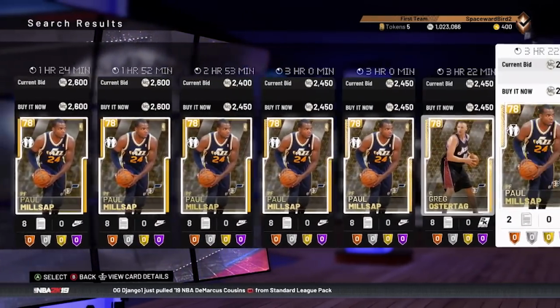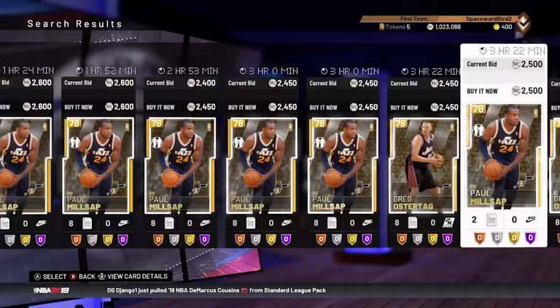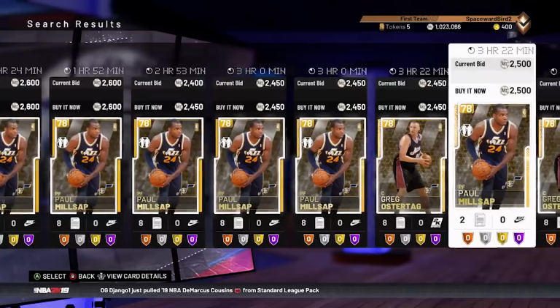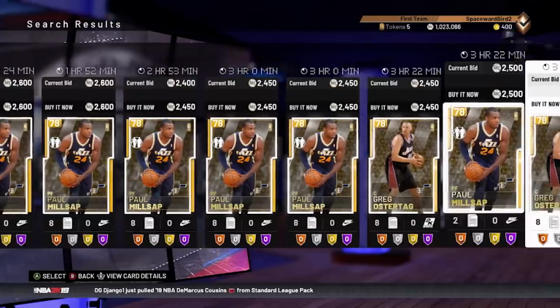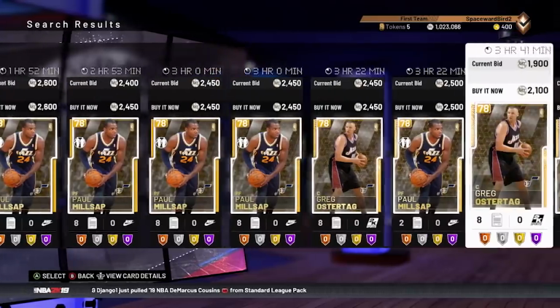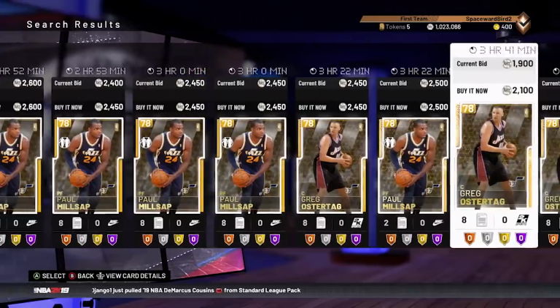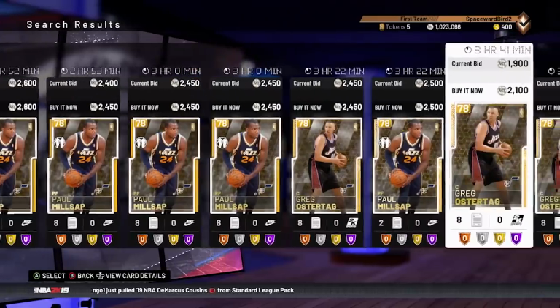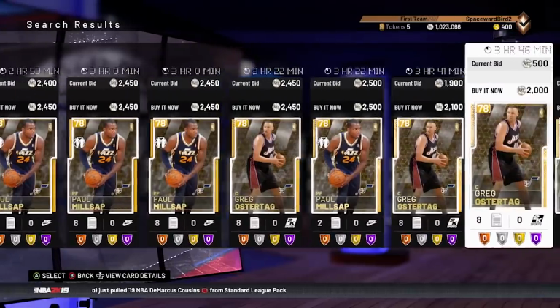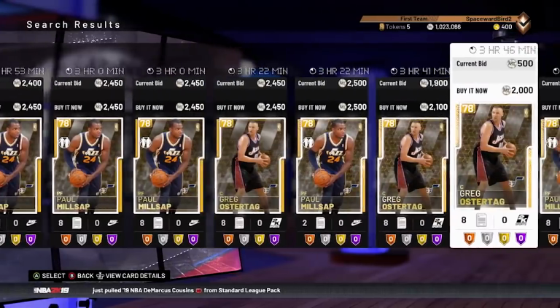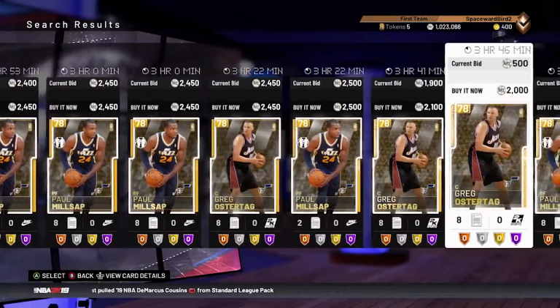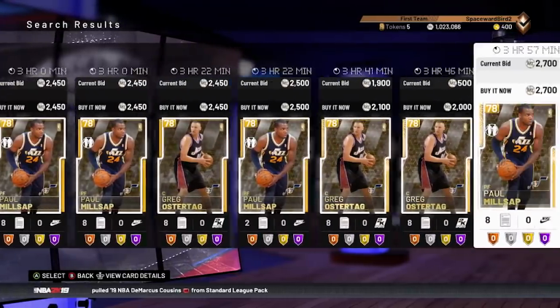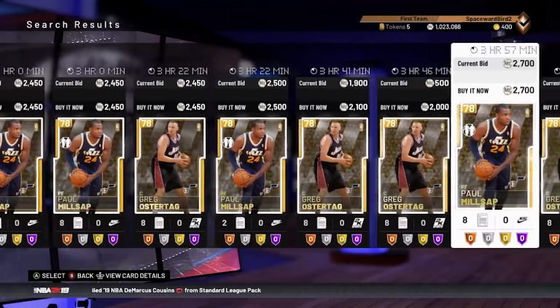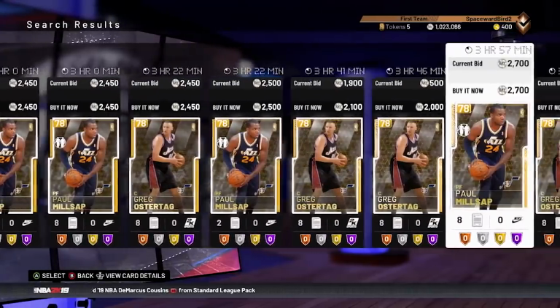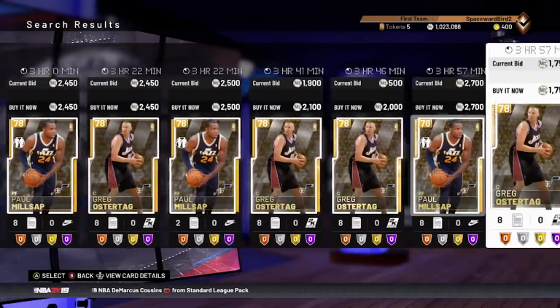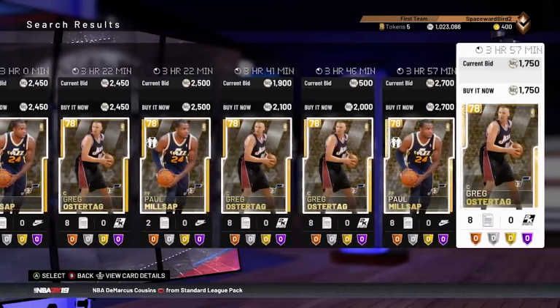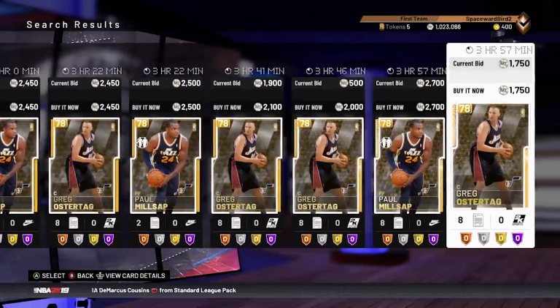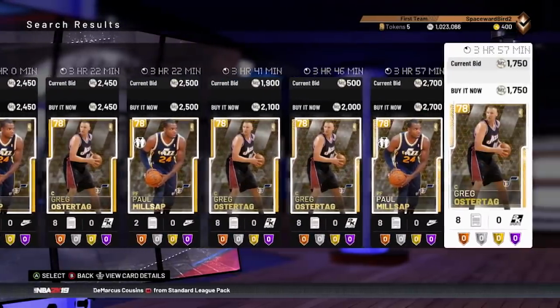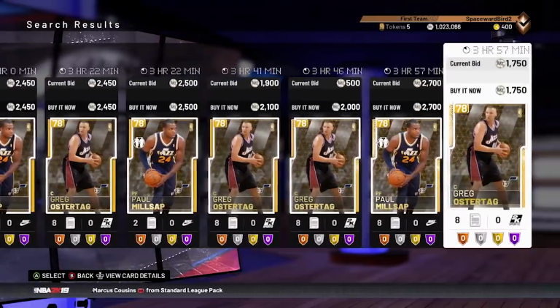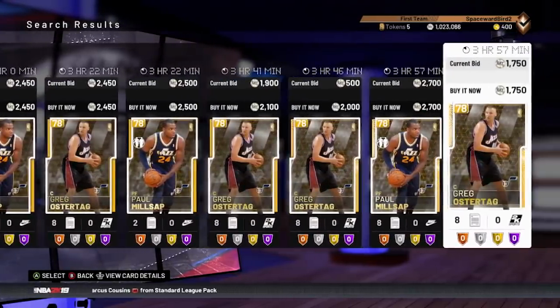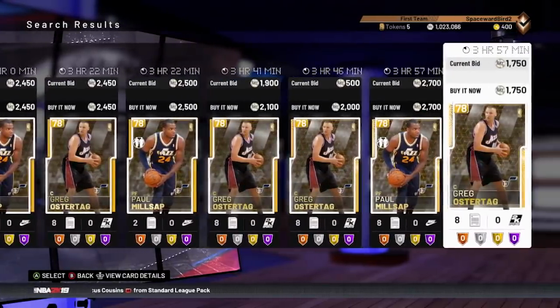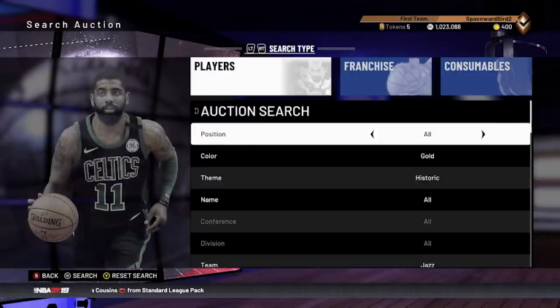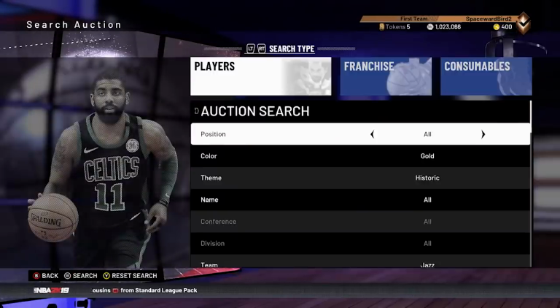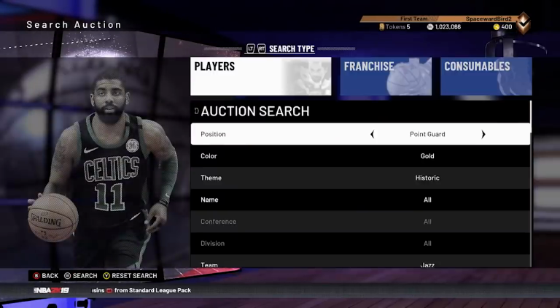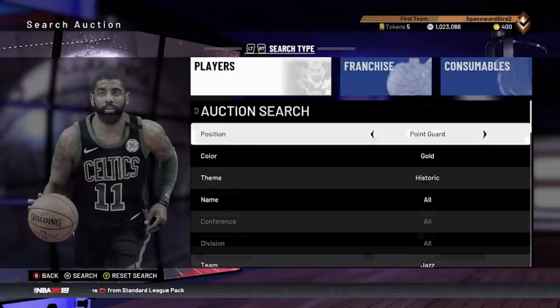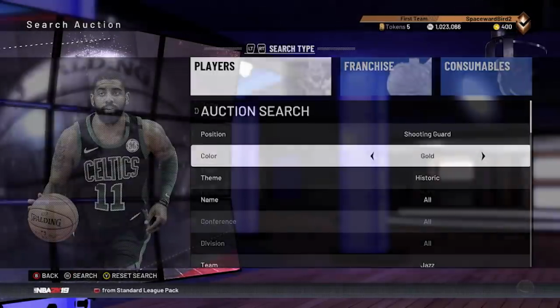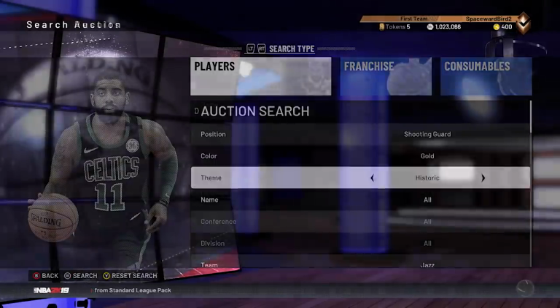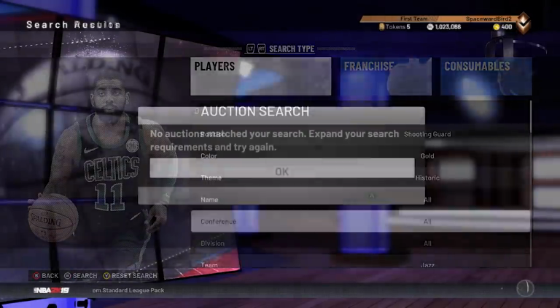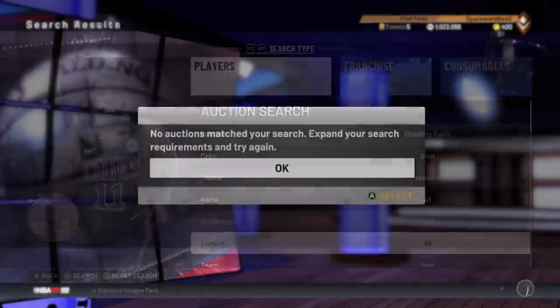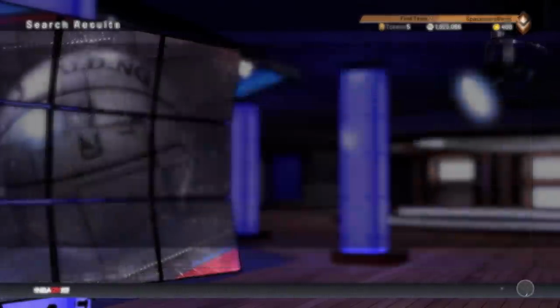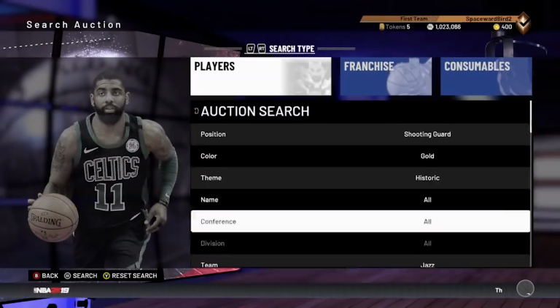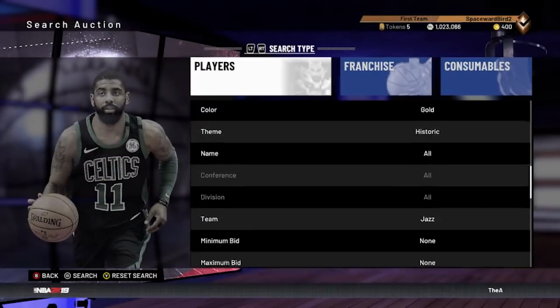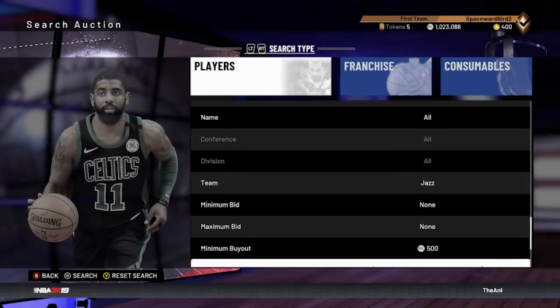Finding budget duos is a great way to grind solo challenges — yeah, keep those contract costs down. Price tag on the cards: